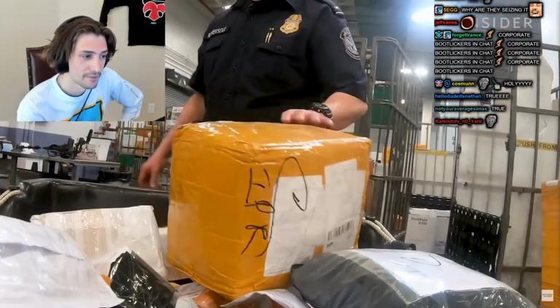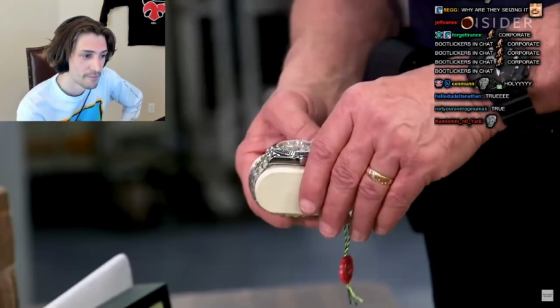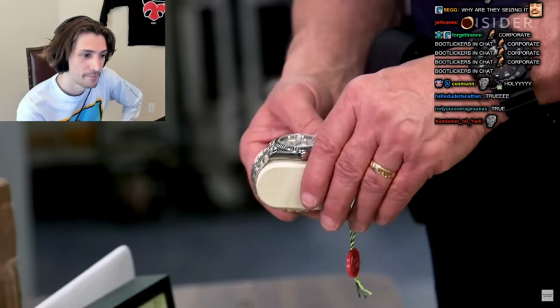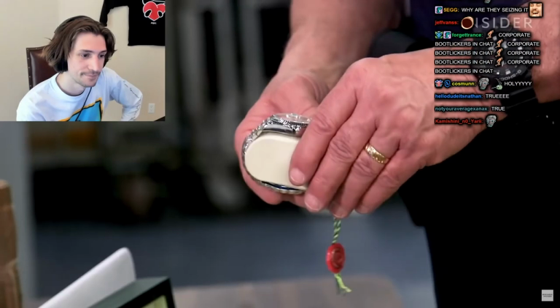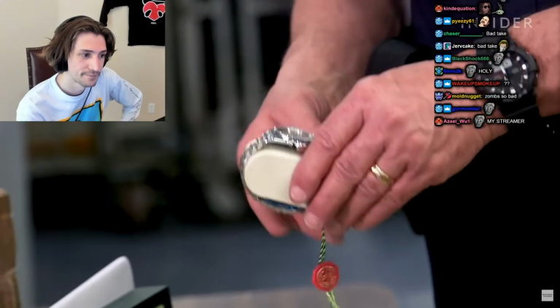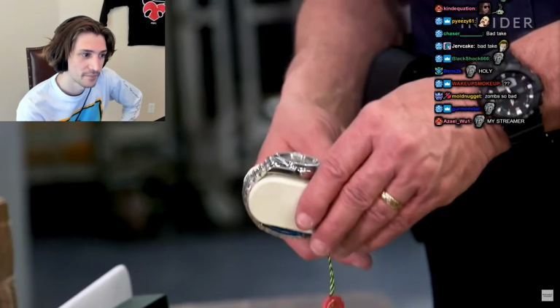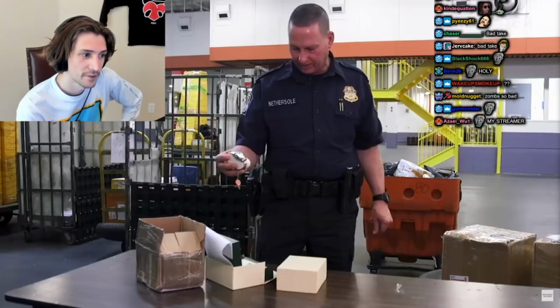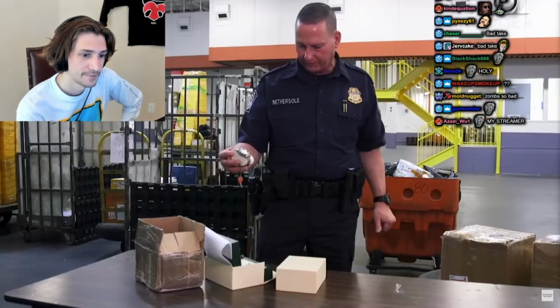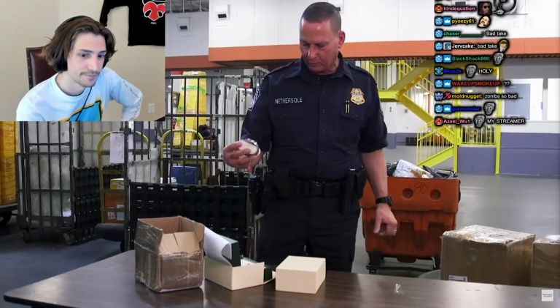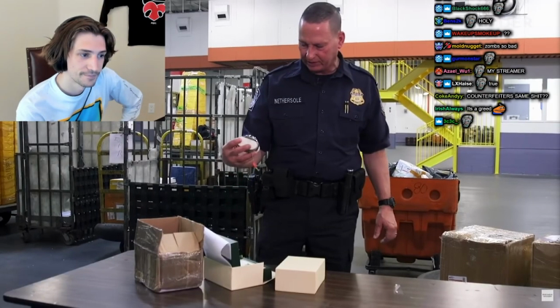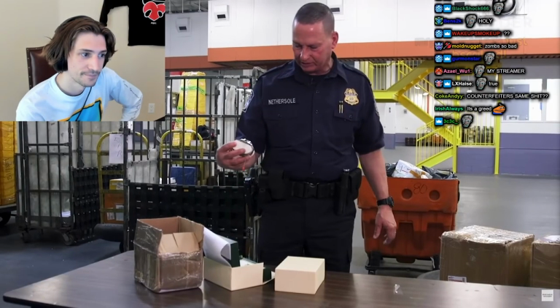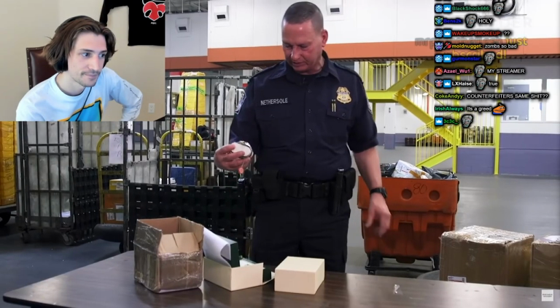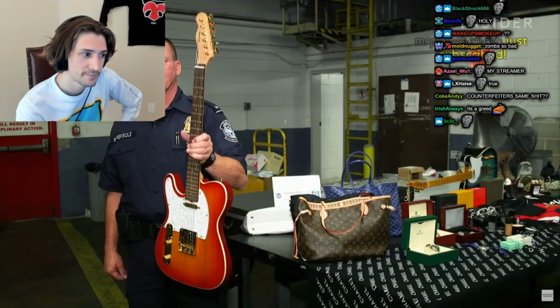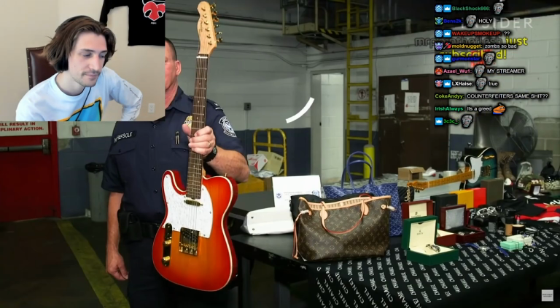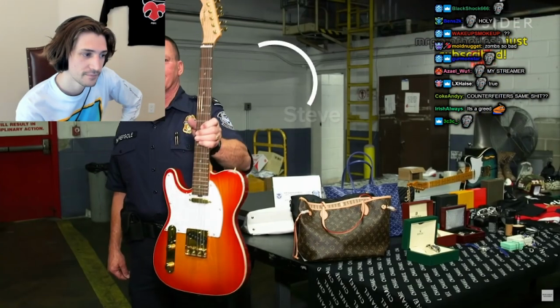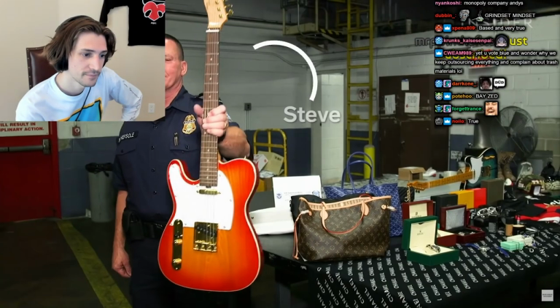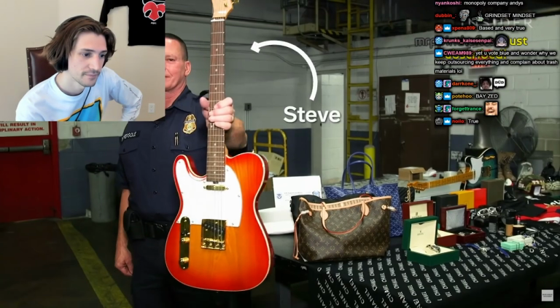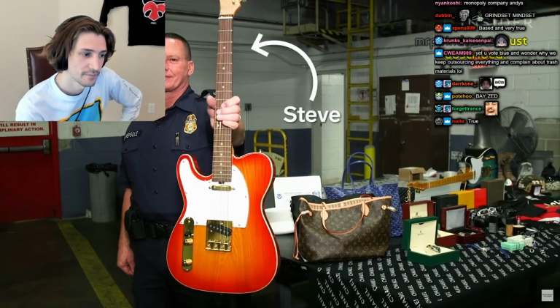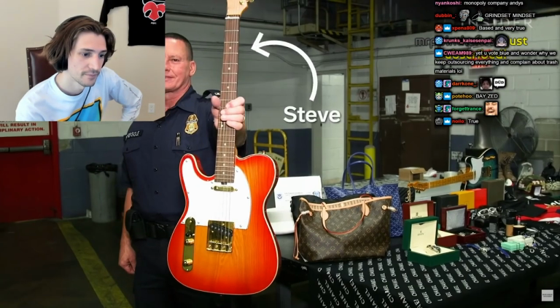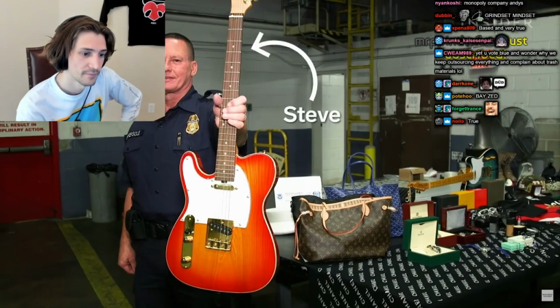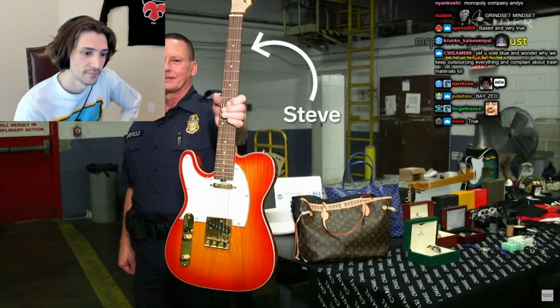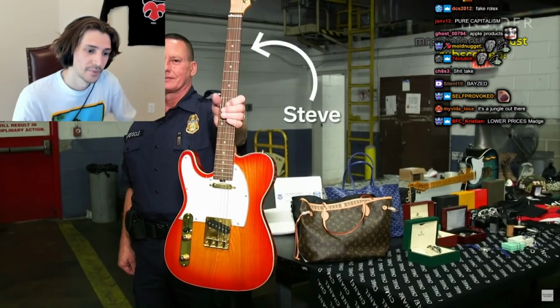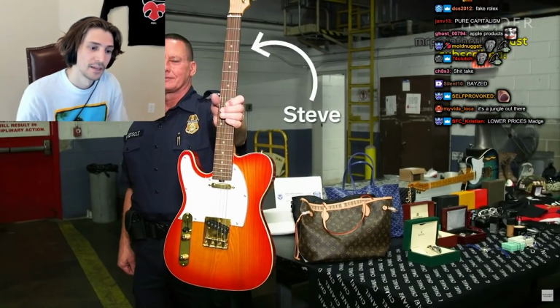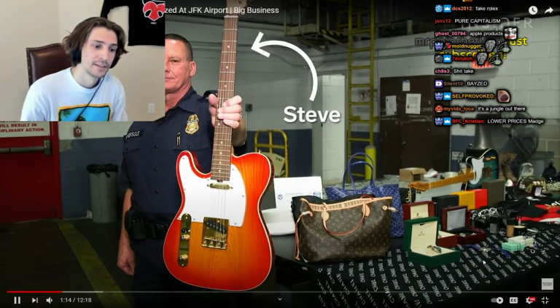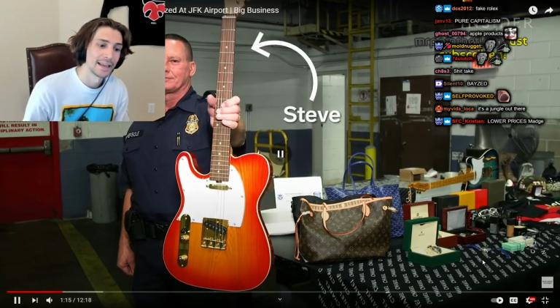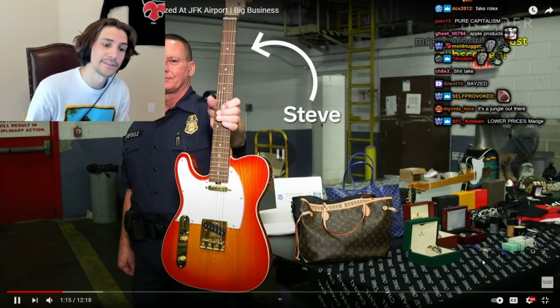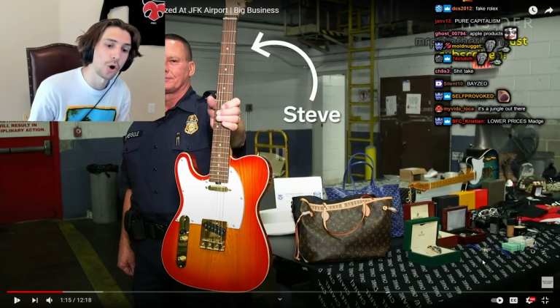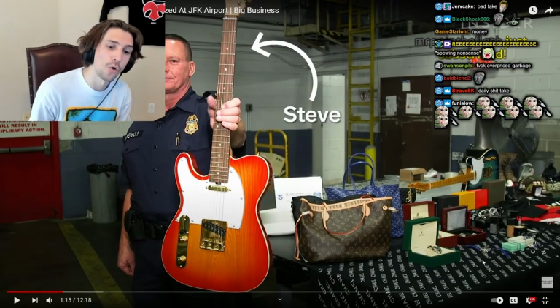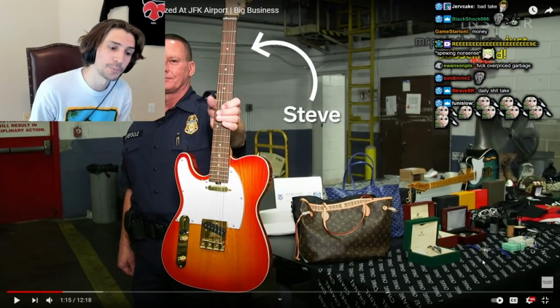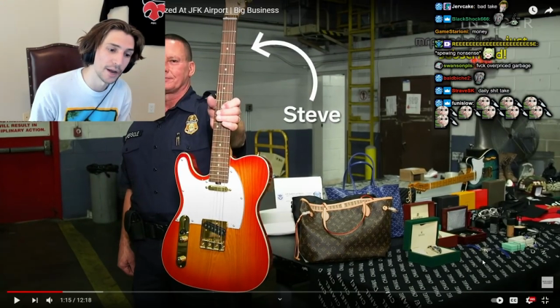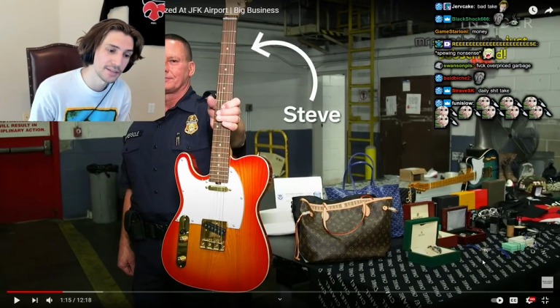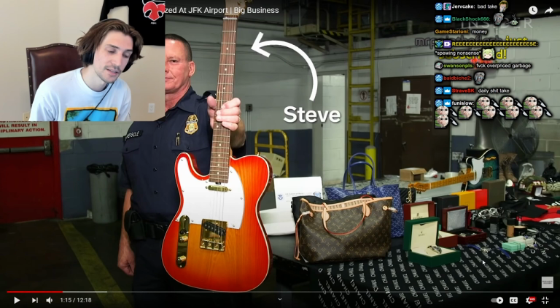Here we have a counterfeit watch. That's customs officer Steve Nethersault.